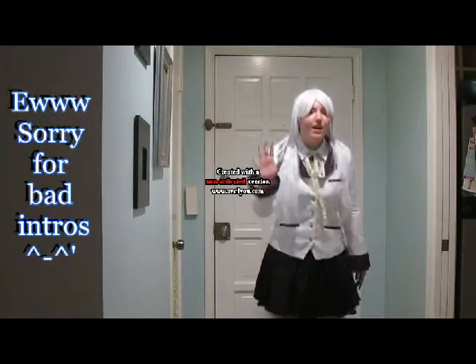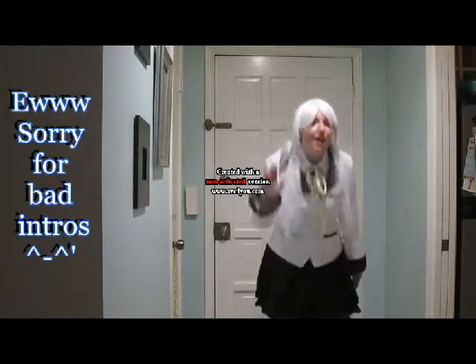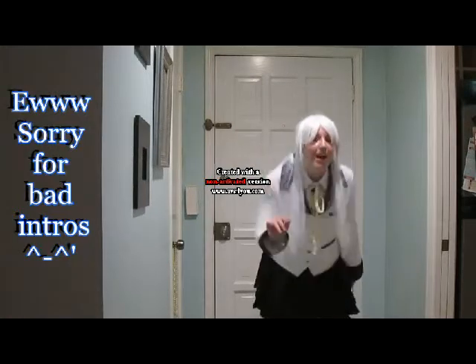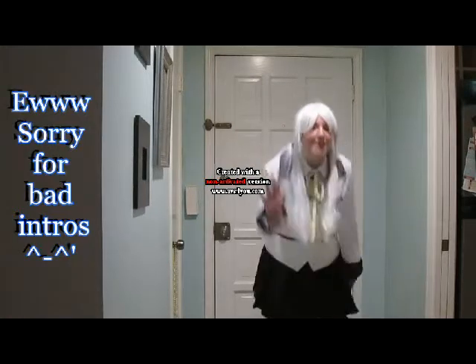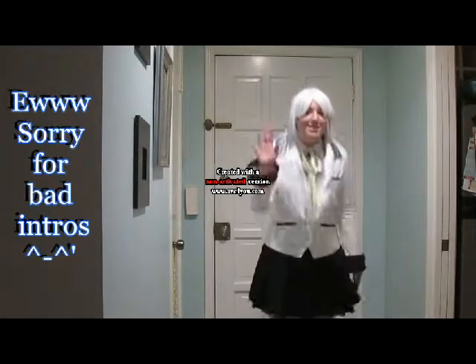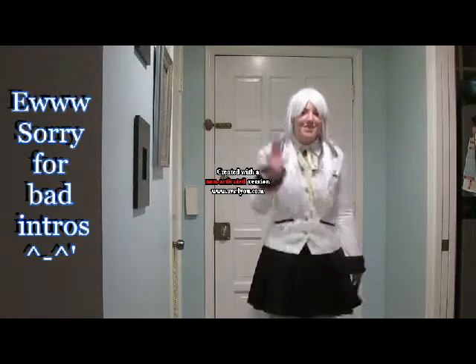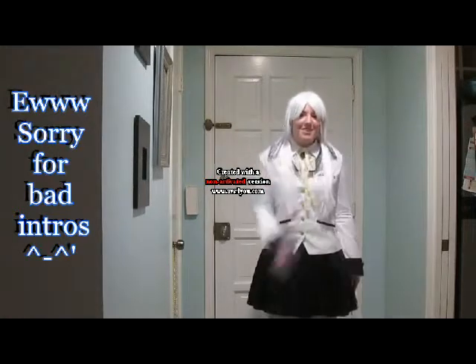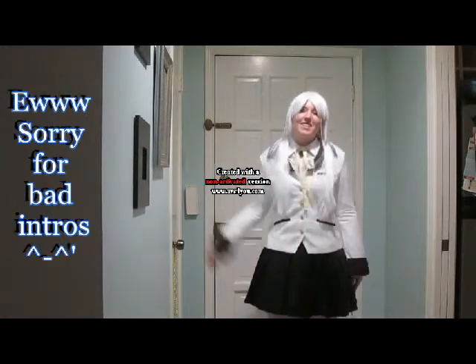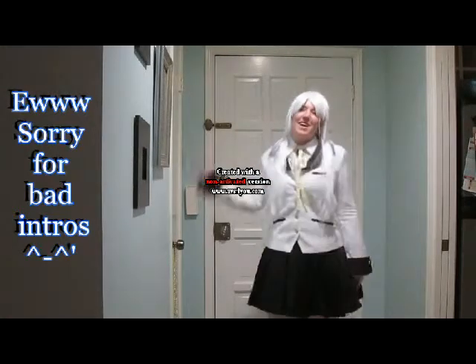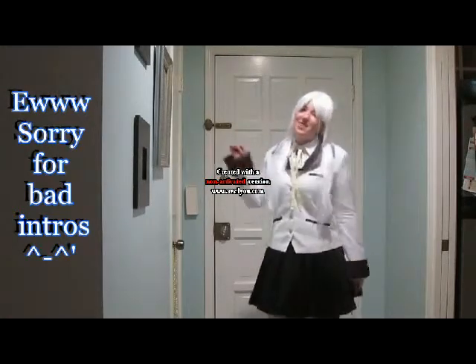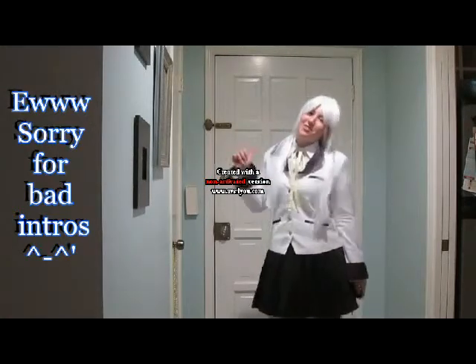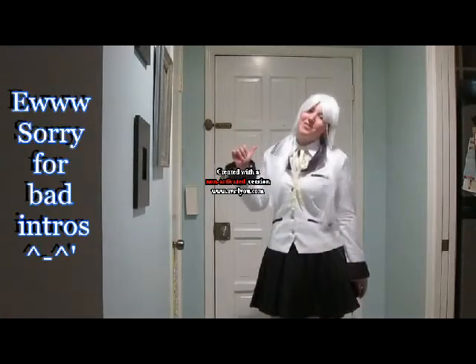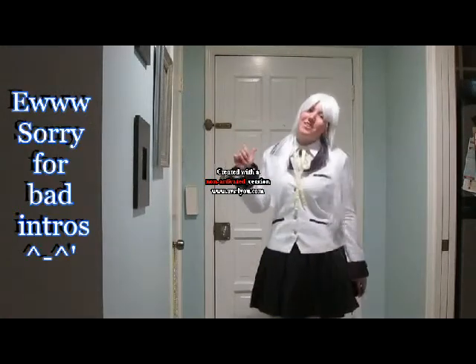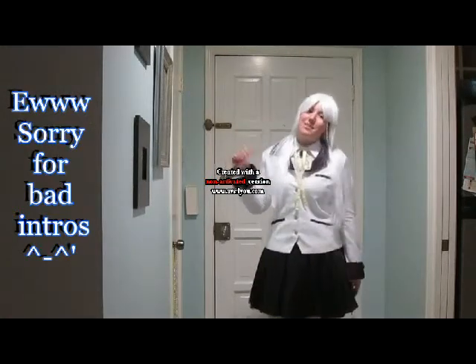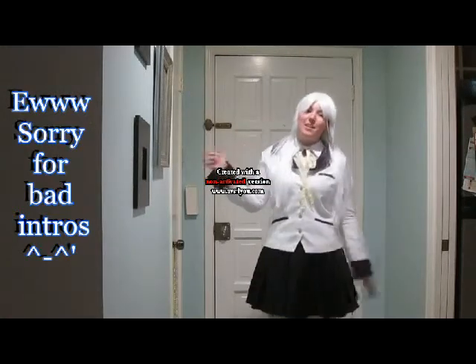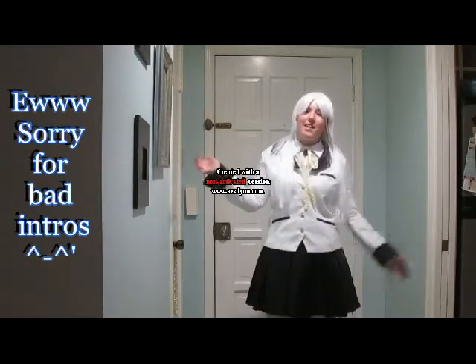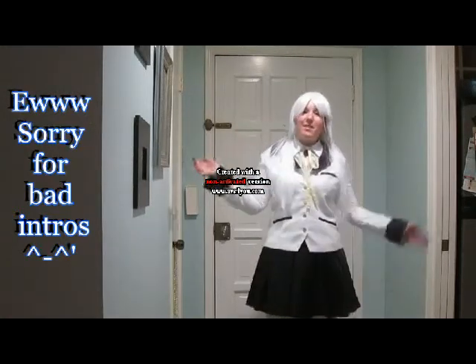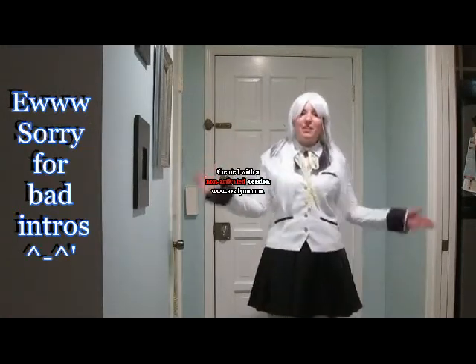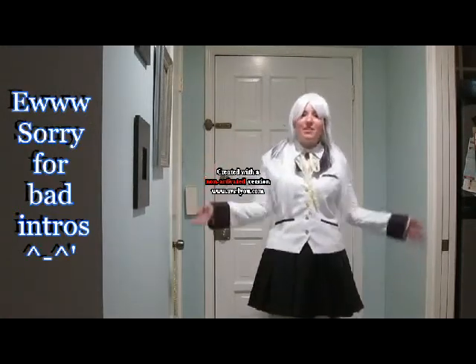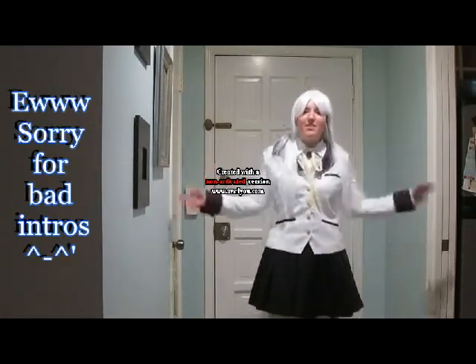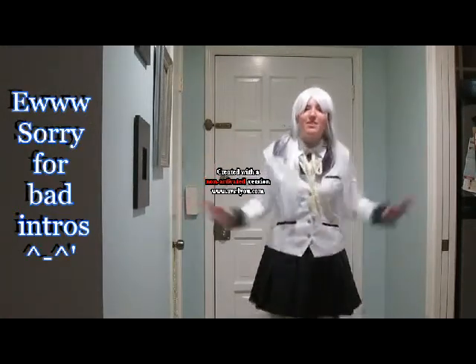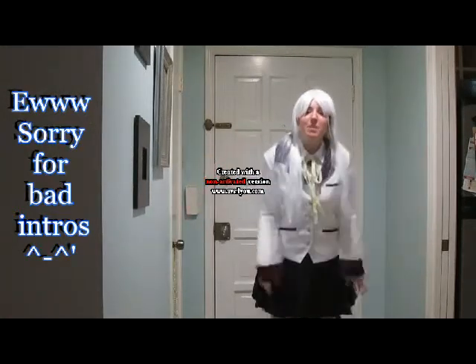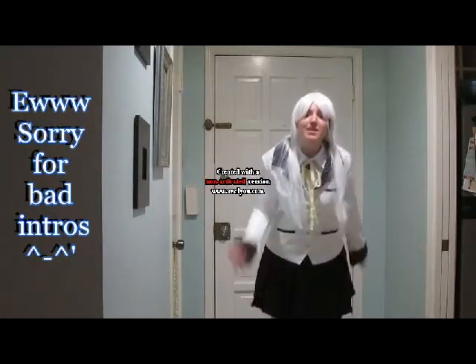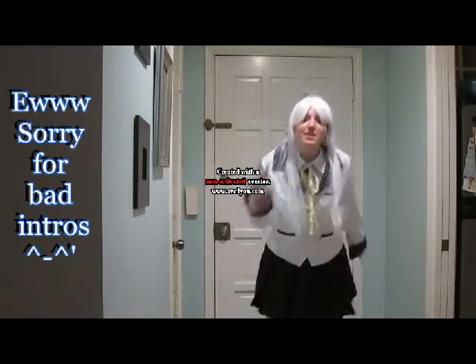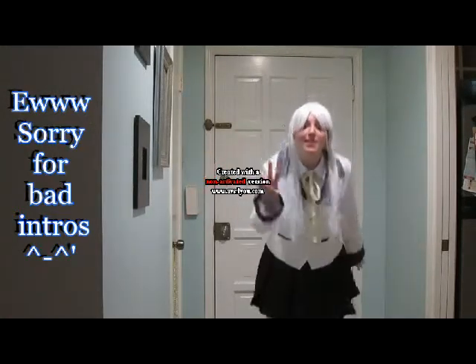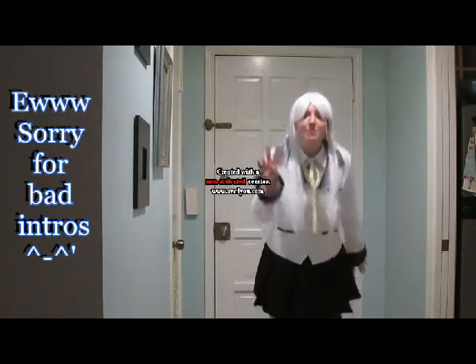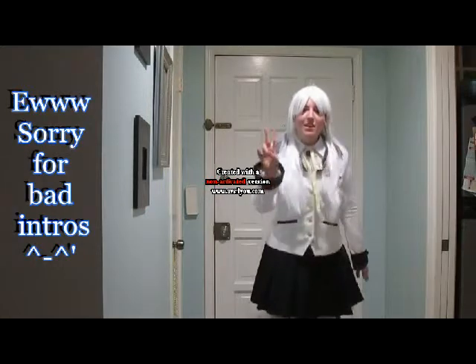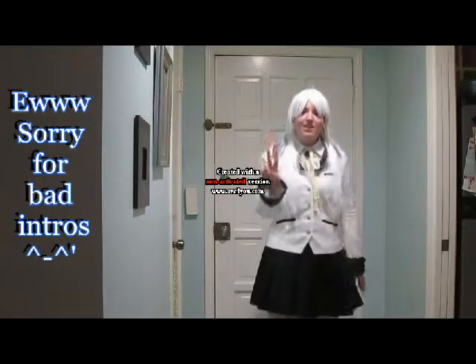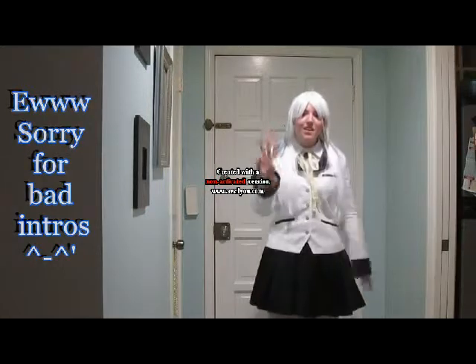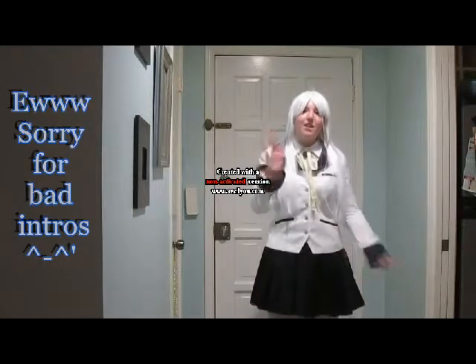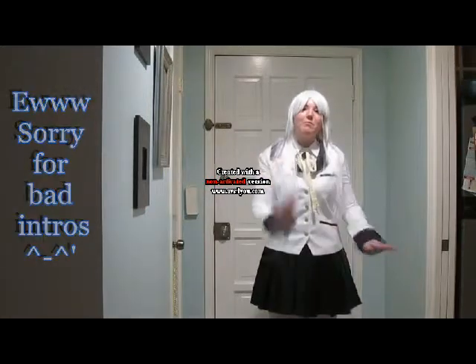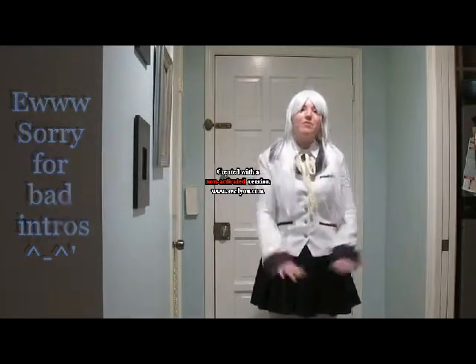Hi YouTube viewers, I'm Azura Fussman Cosplay and I'm here to do my second Milano.com review.